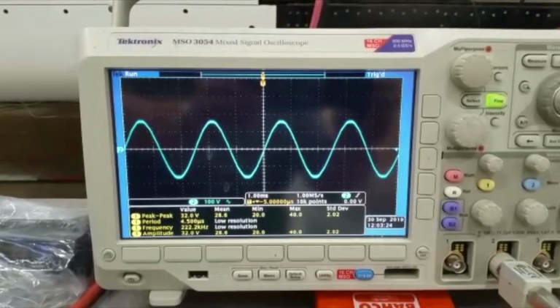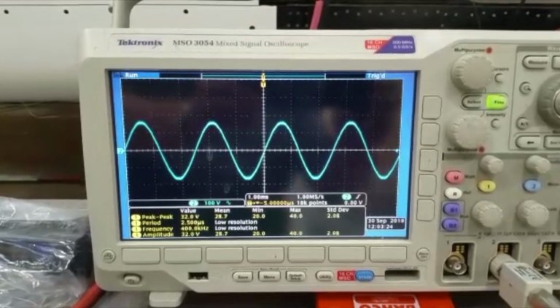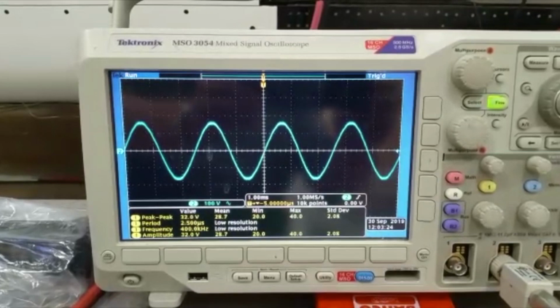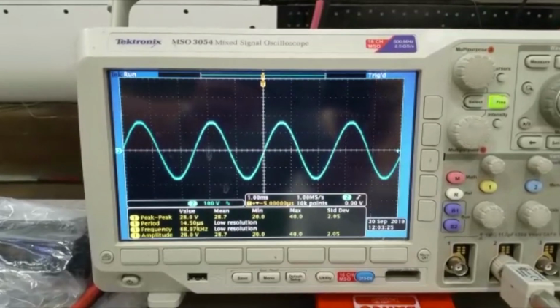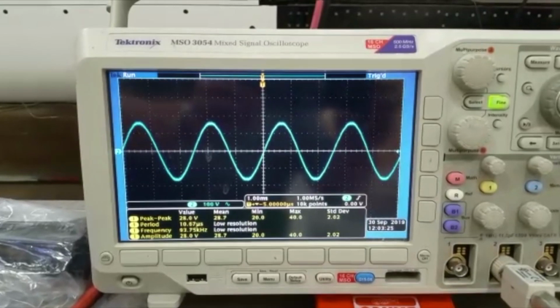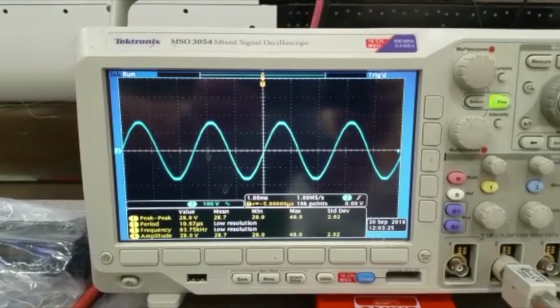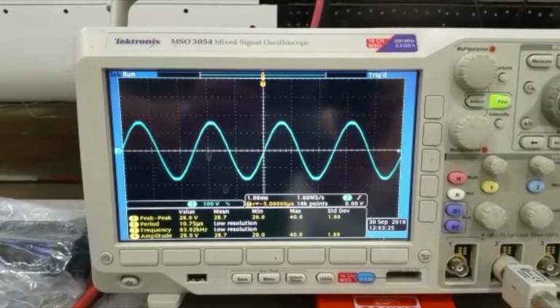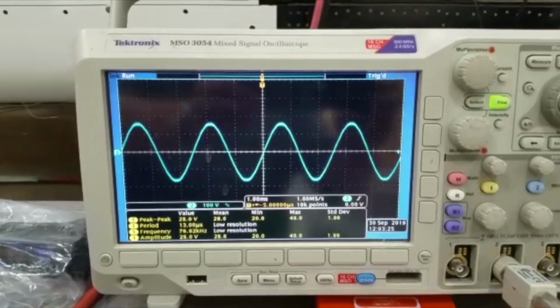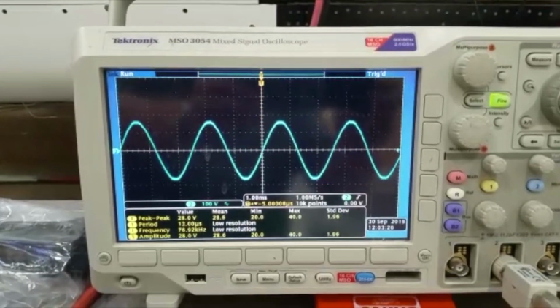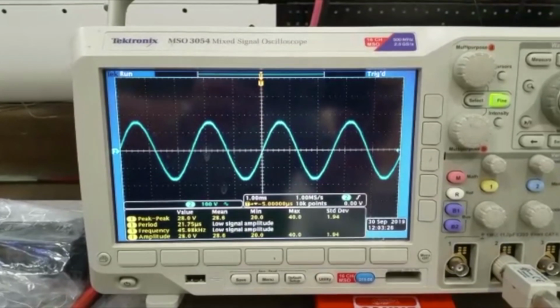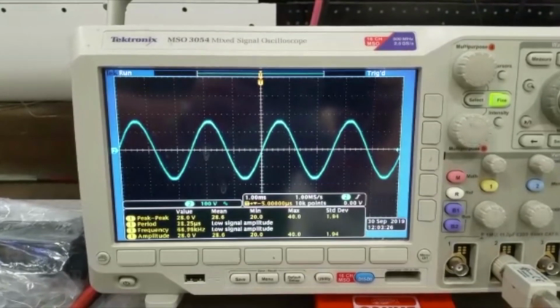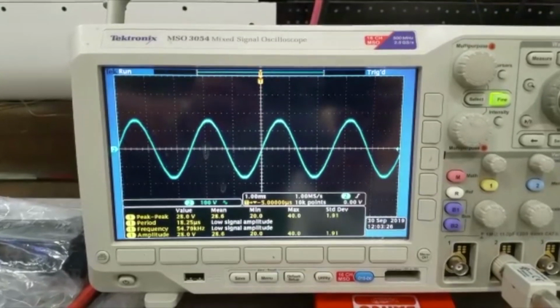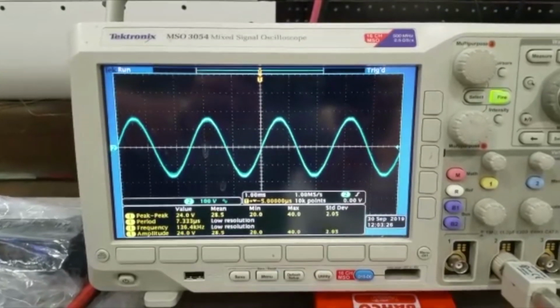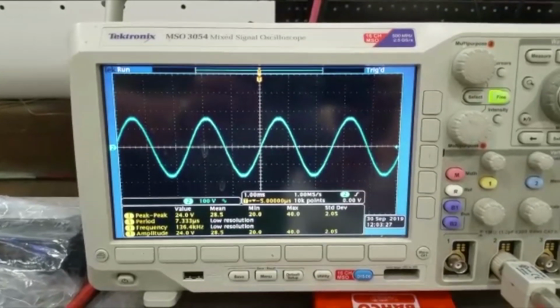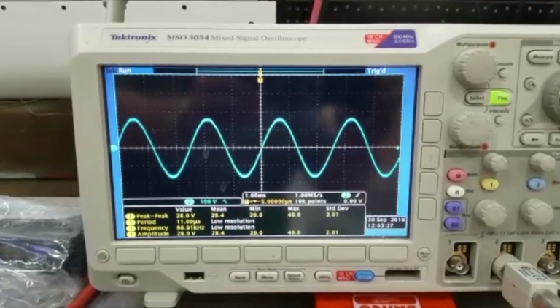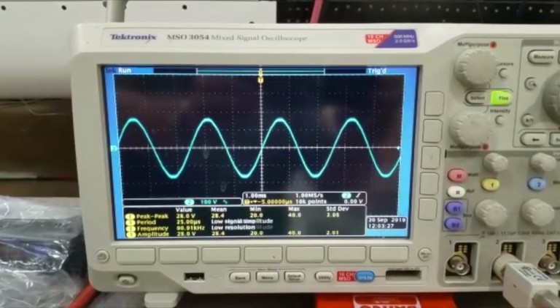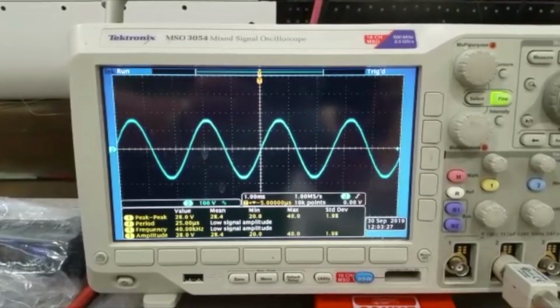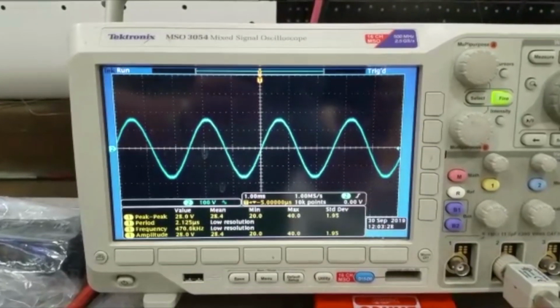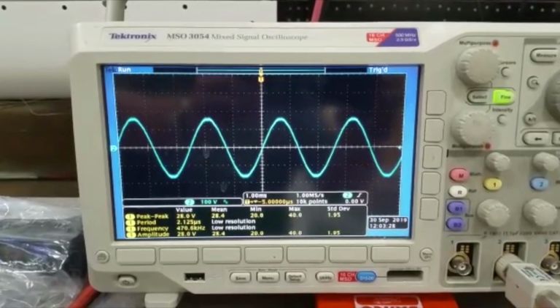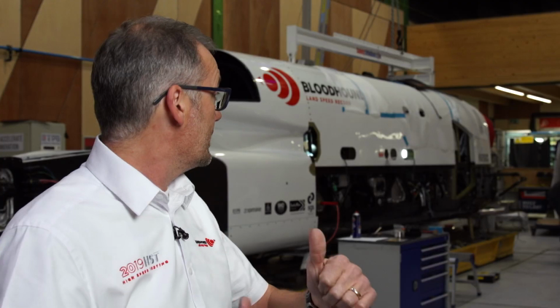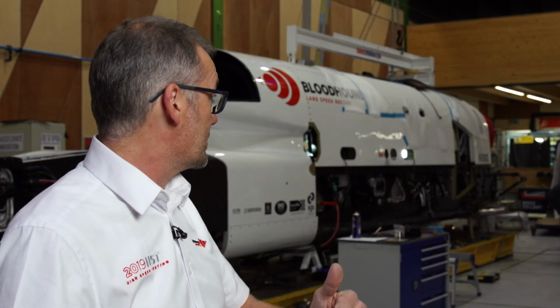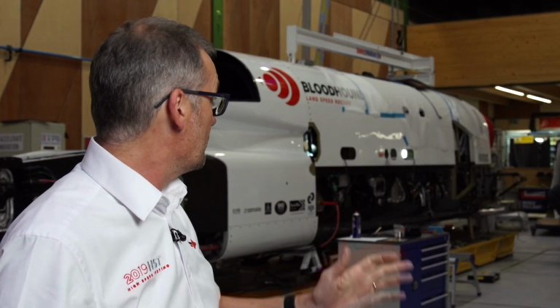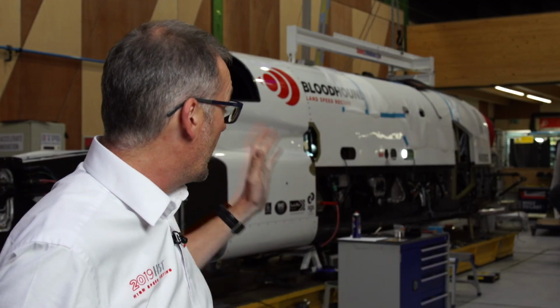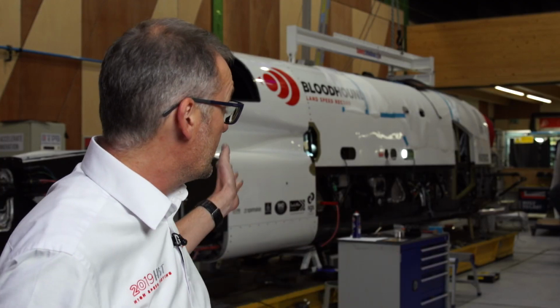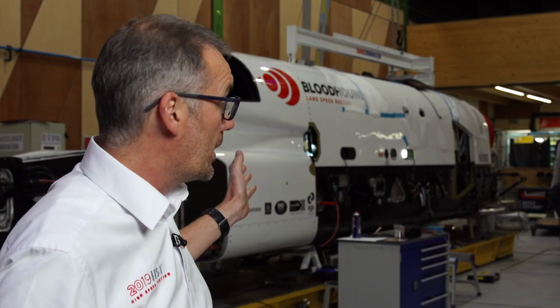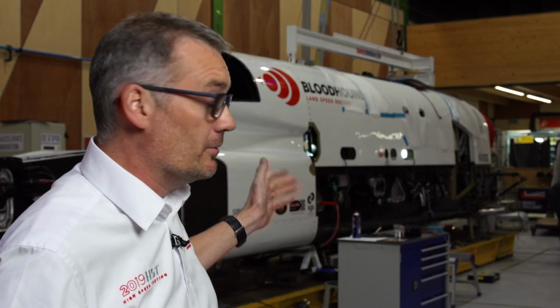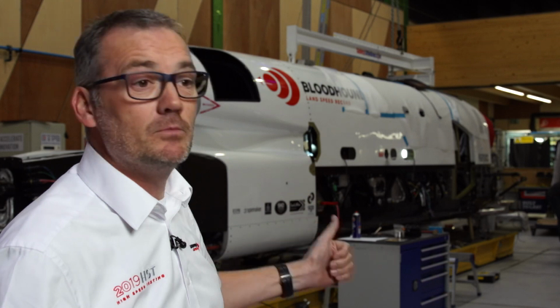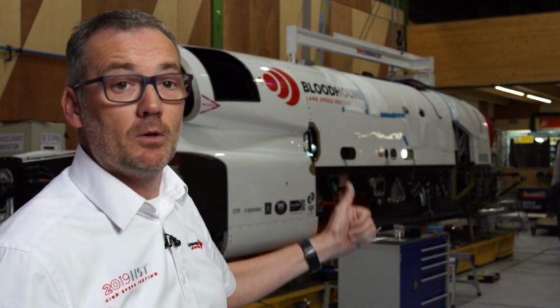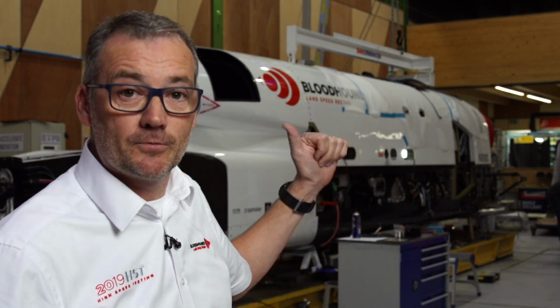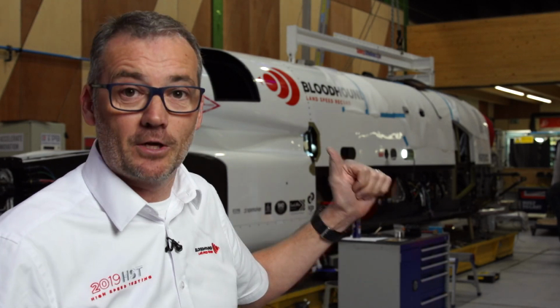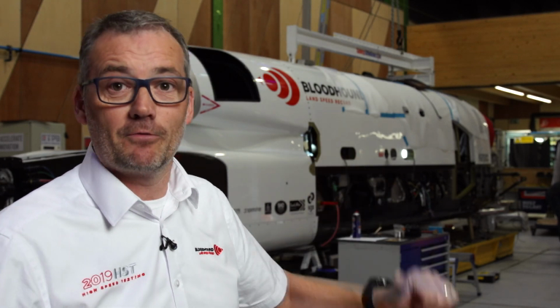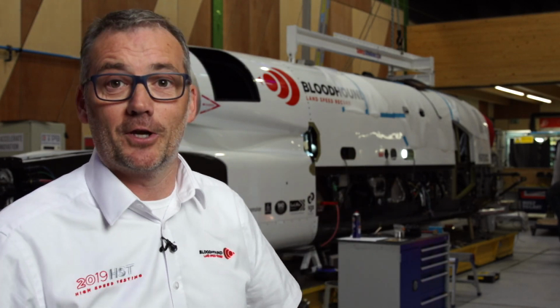And the great news is everything is great, all working. That's it — we're packing the car up, we're off to South Africa.